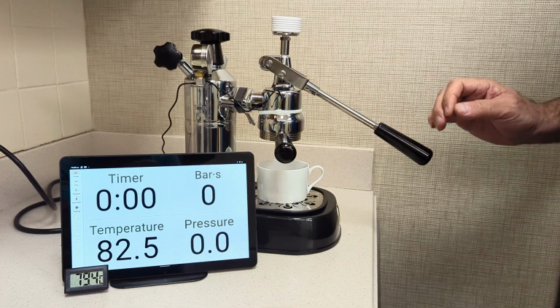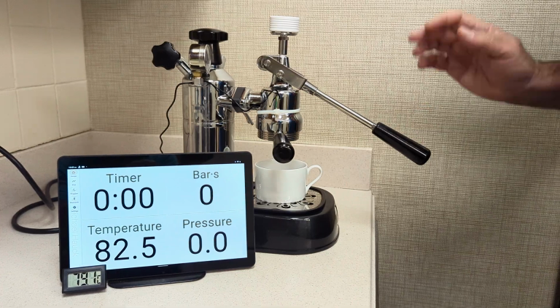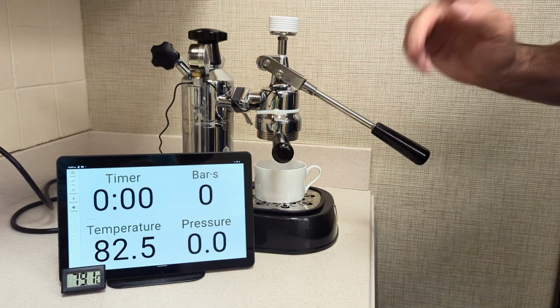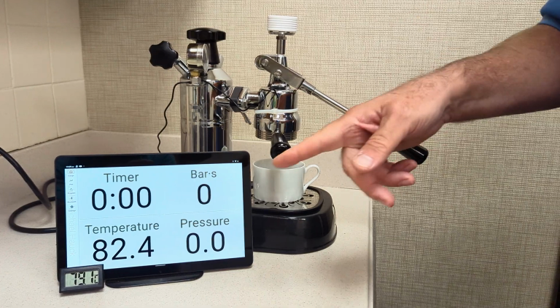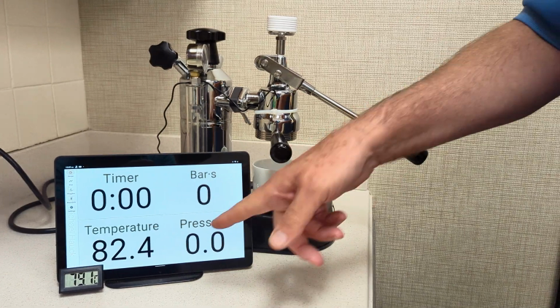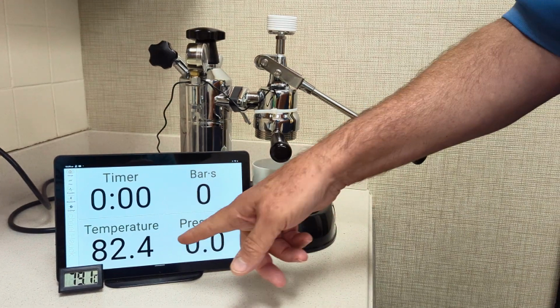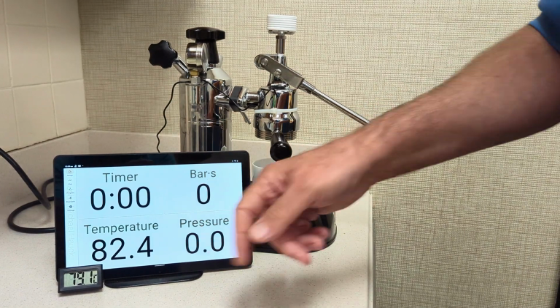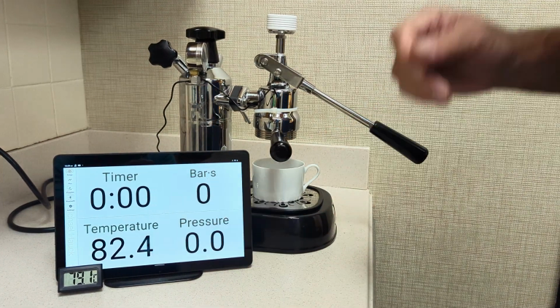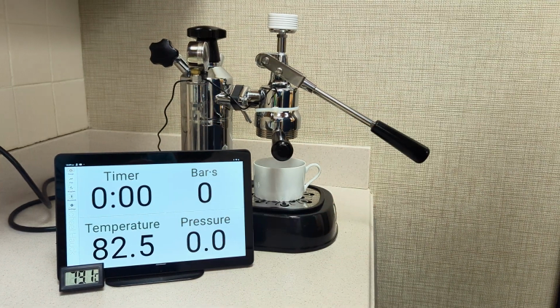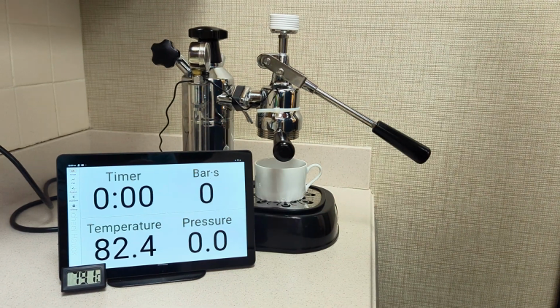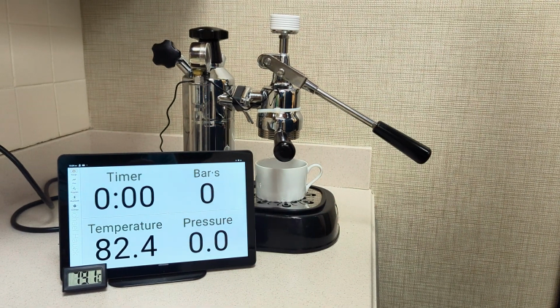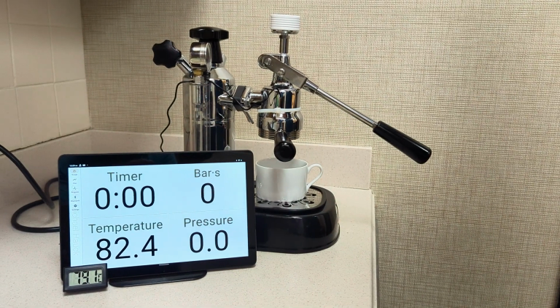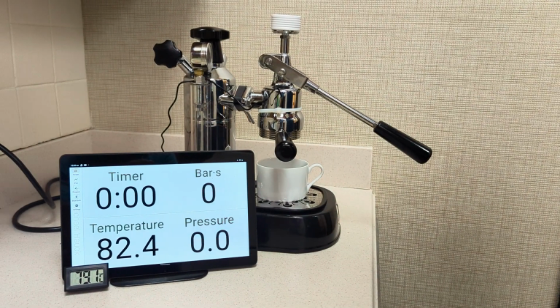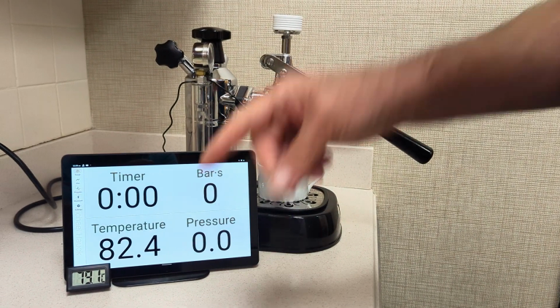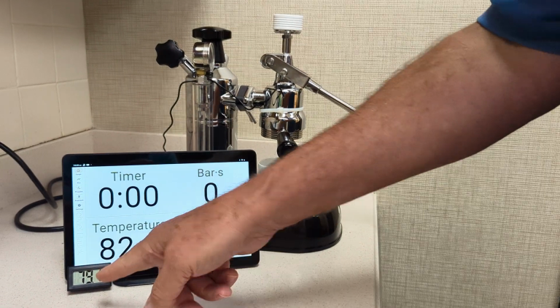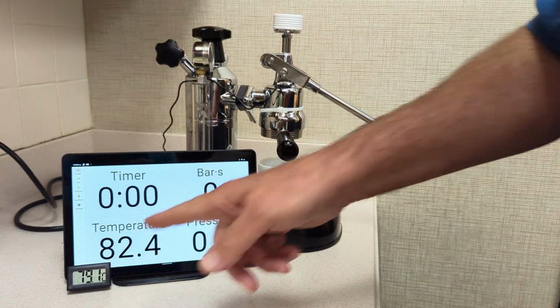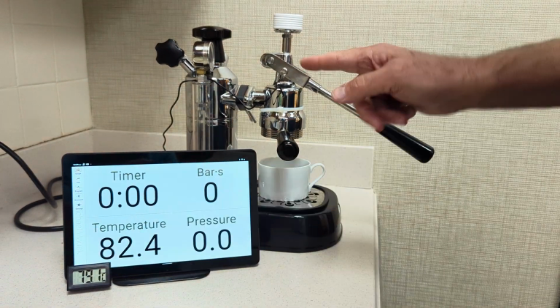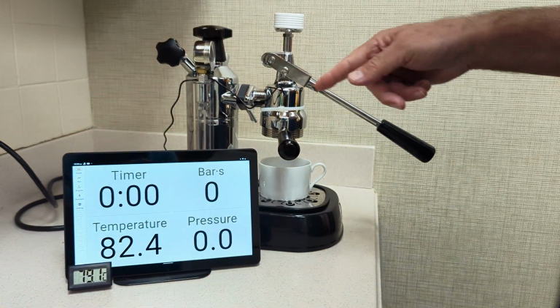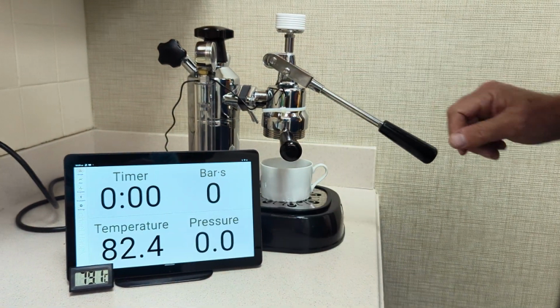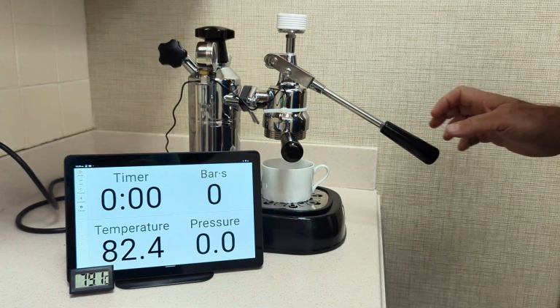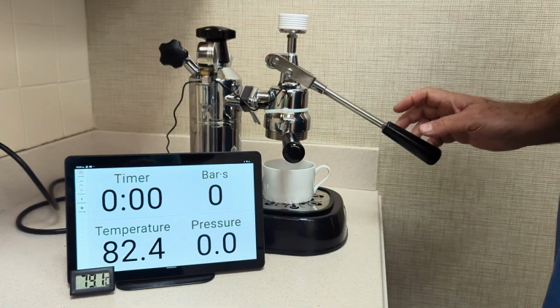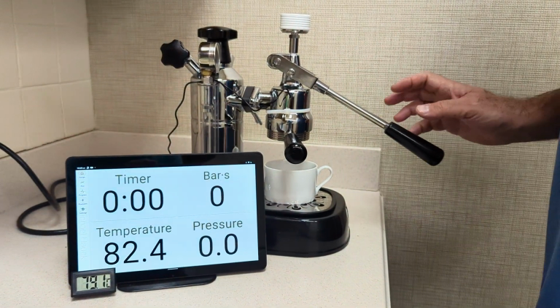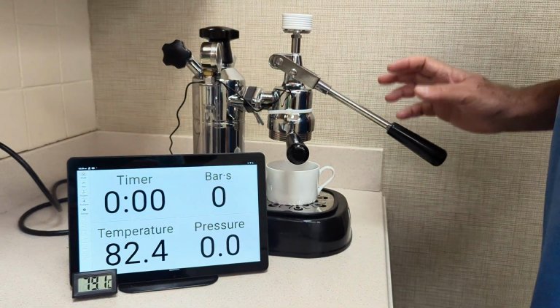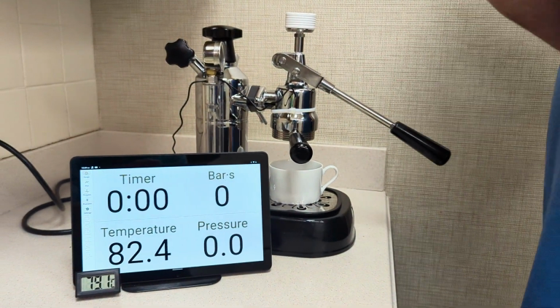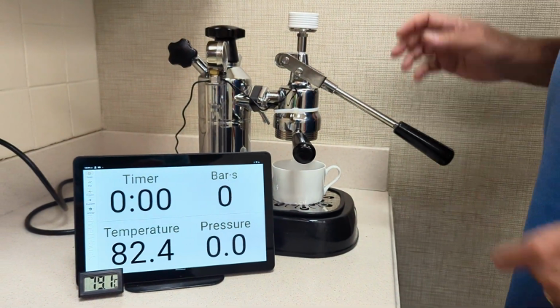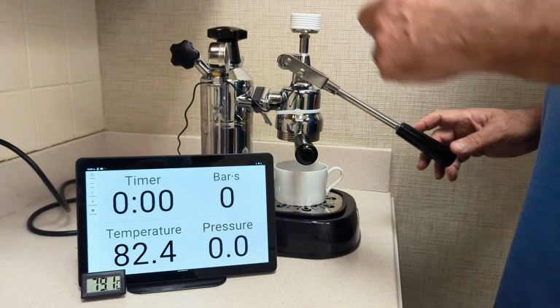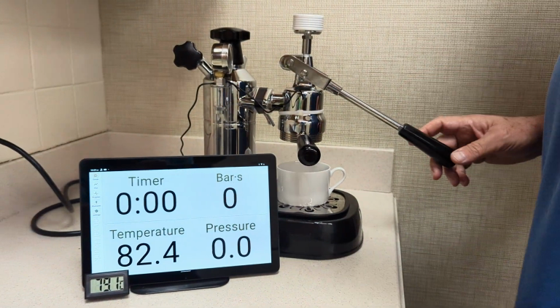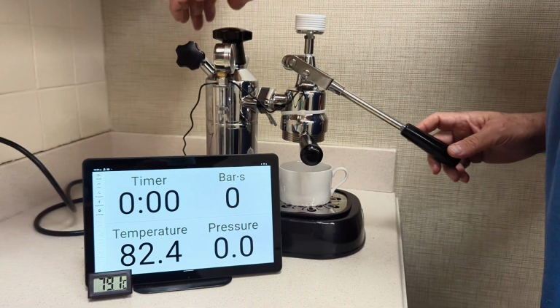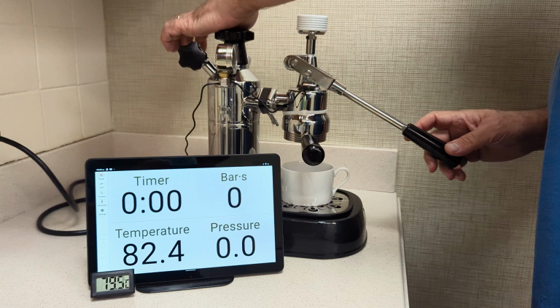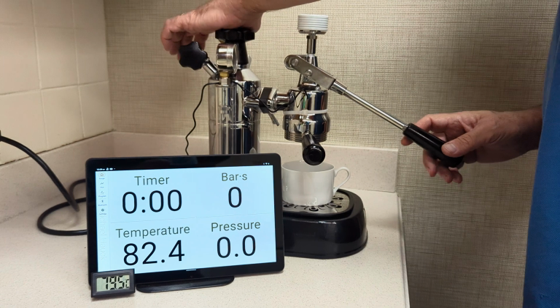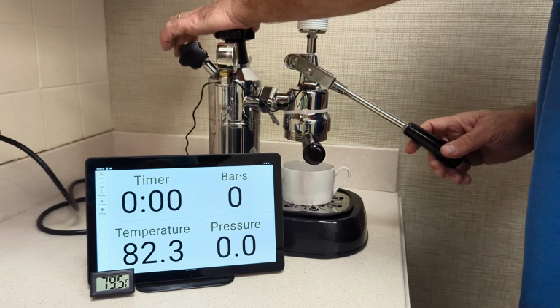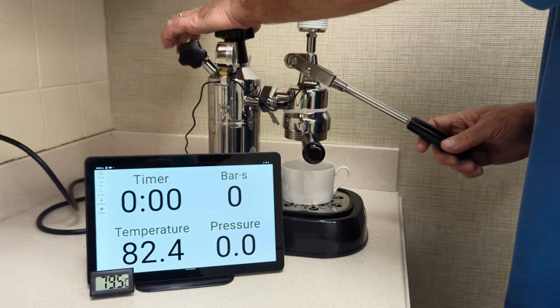We got temperature 82 Celsius, 79 on the traditional, and I'm going to go ahead and pull a shot.